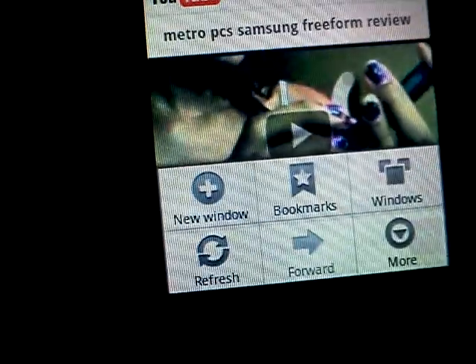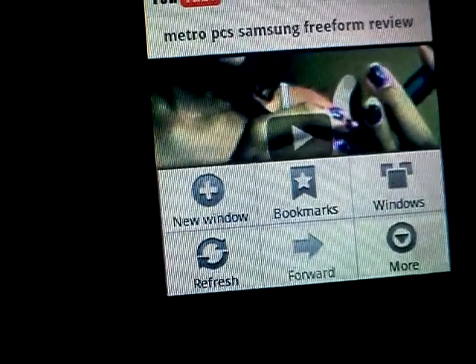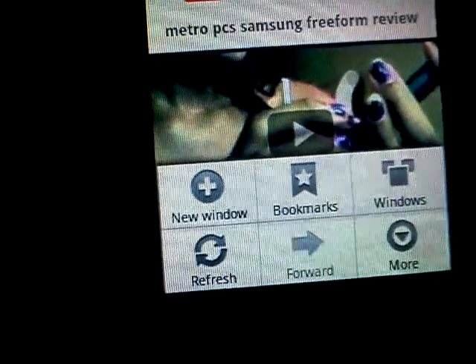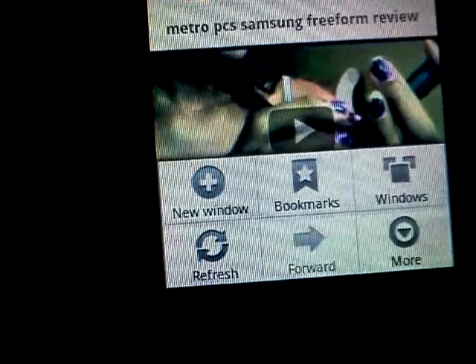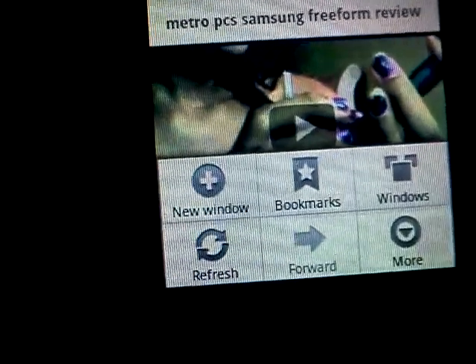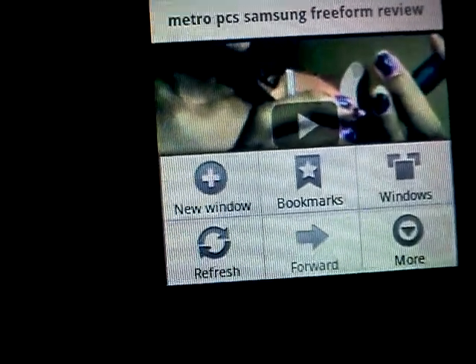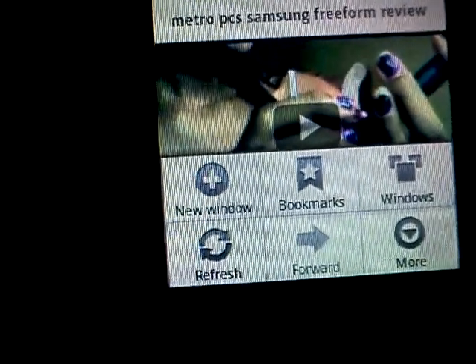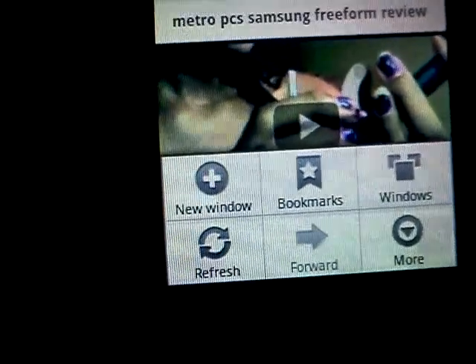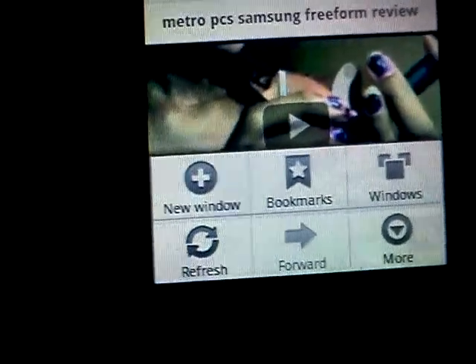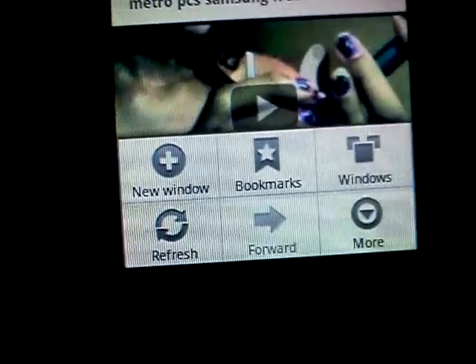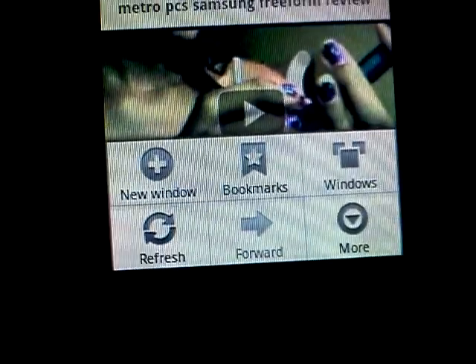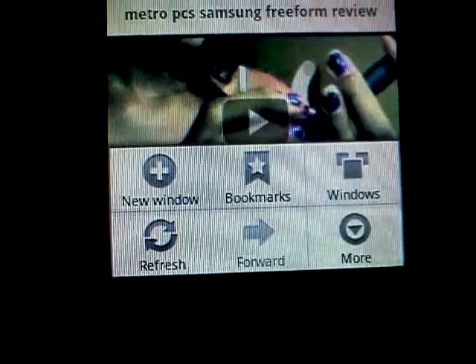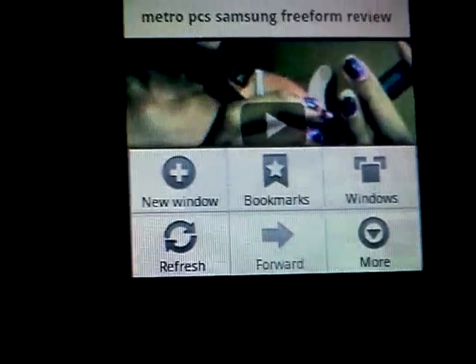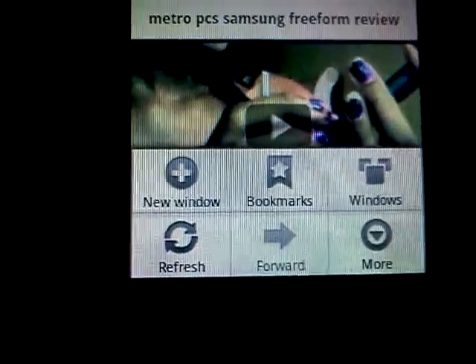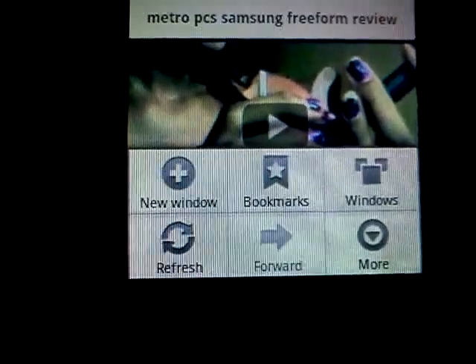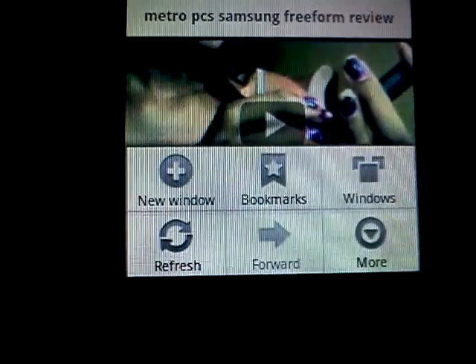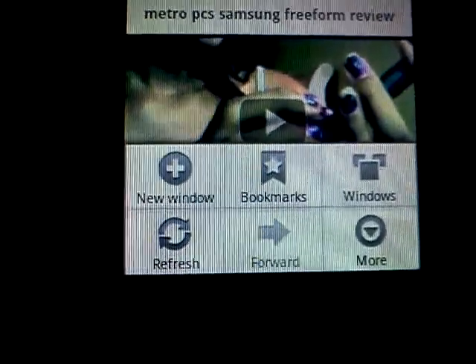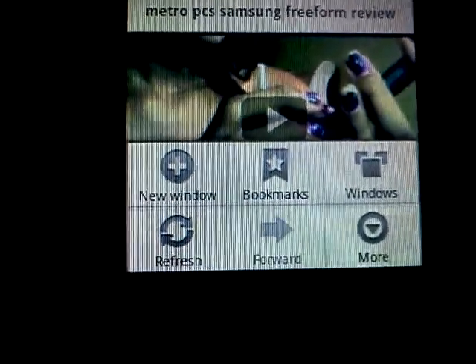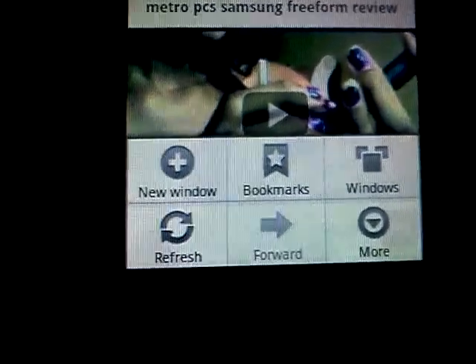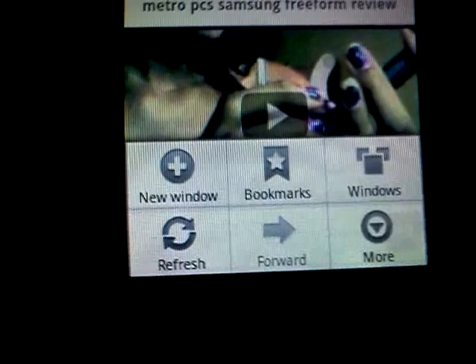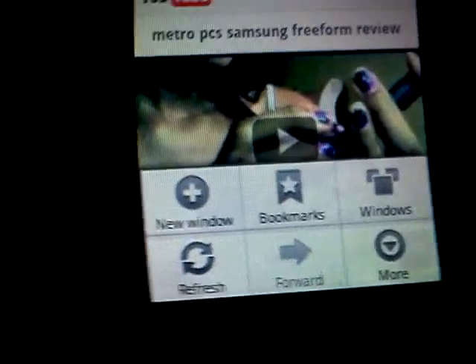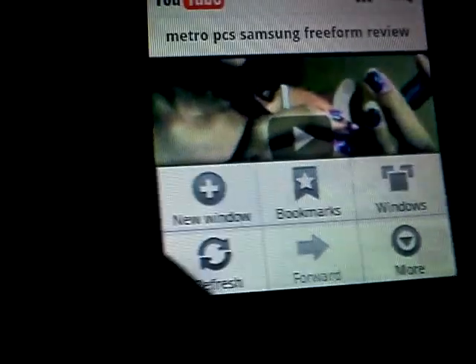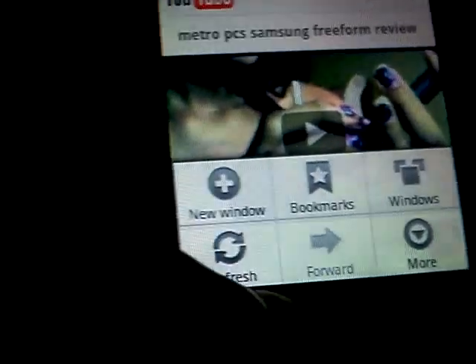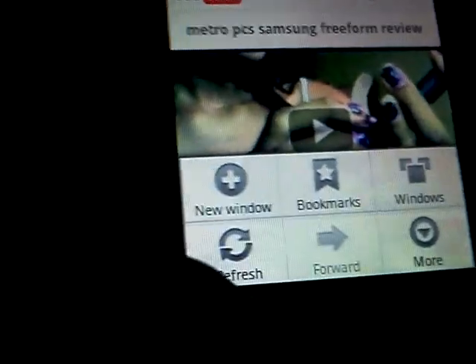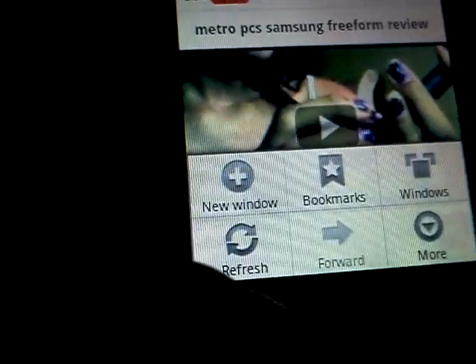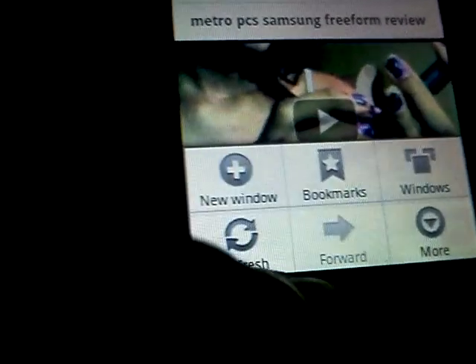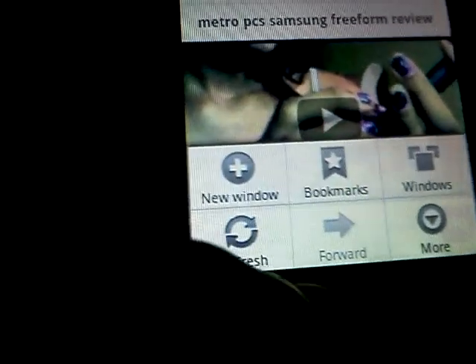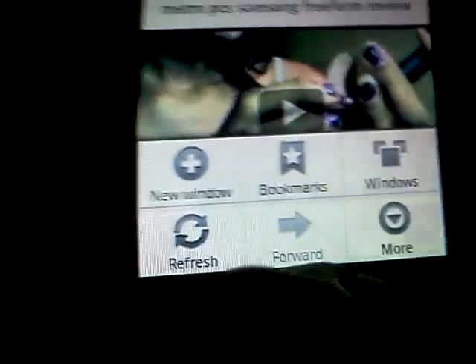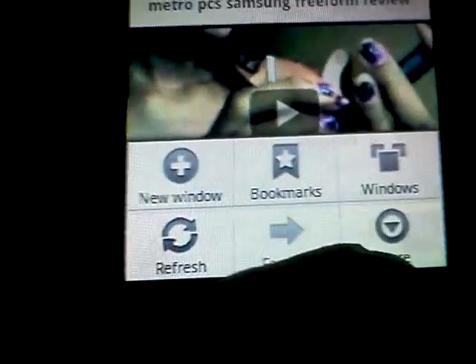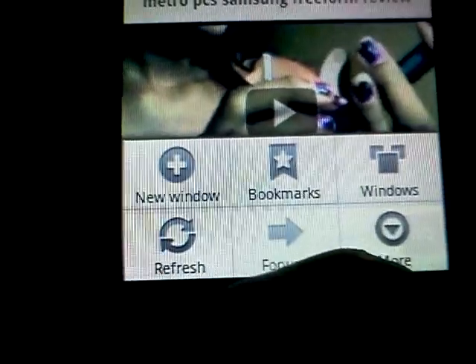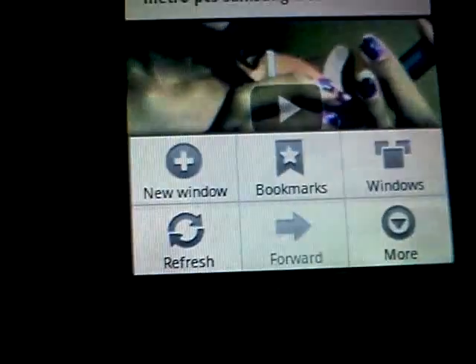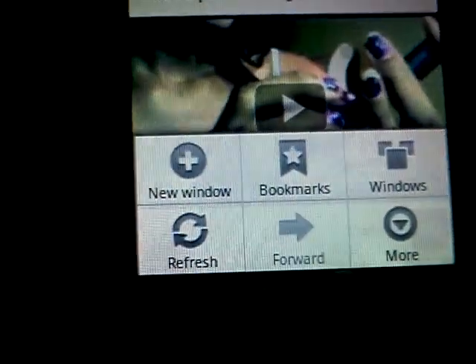Windows, new window, bookmark, more, refresh. Let's go back home.